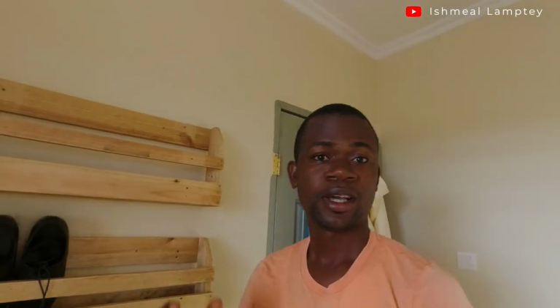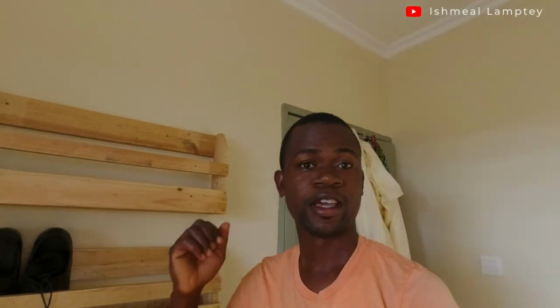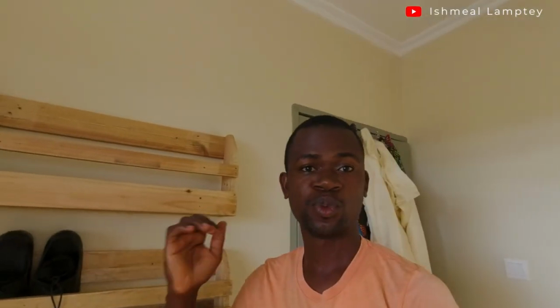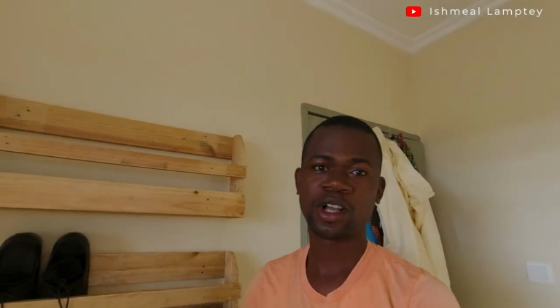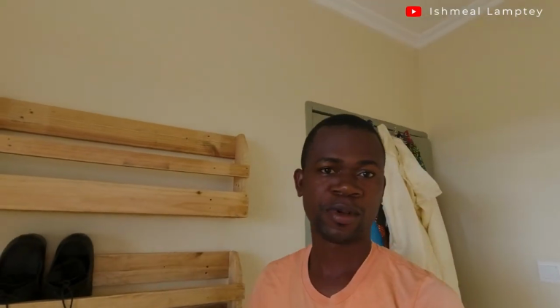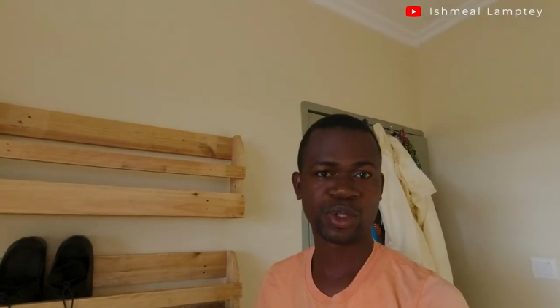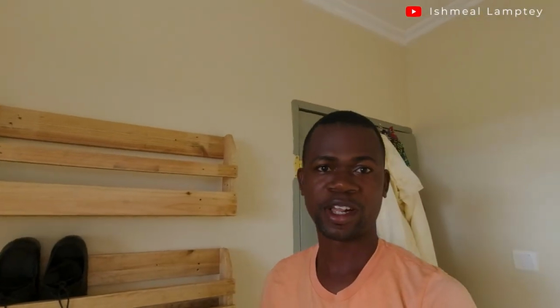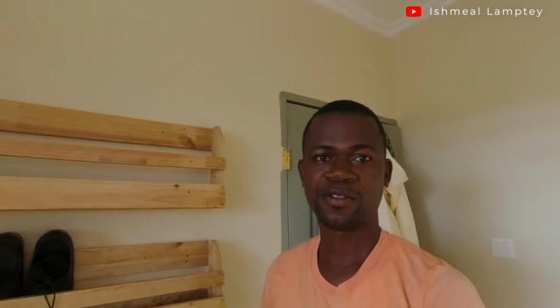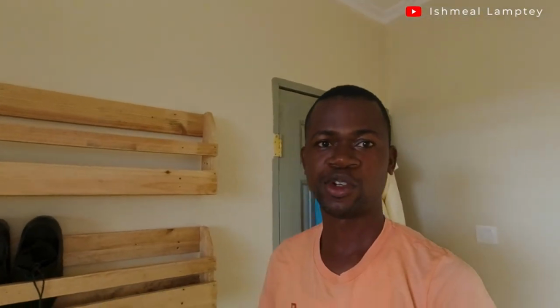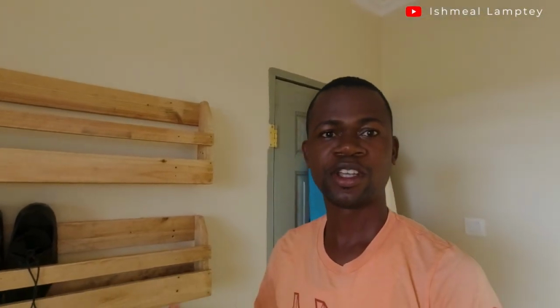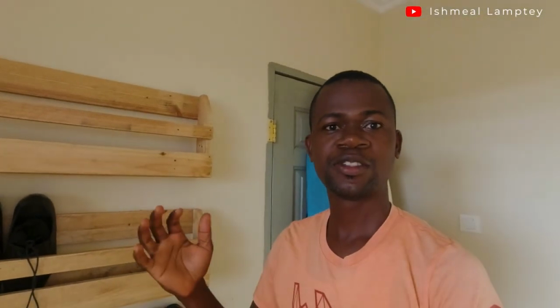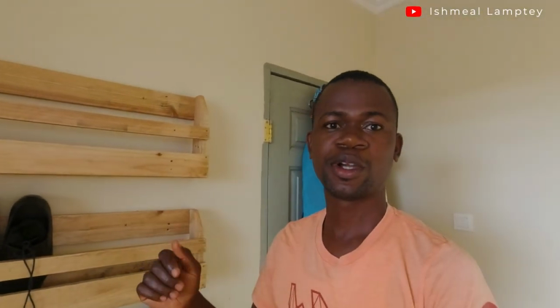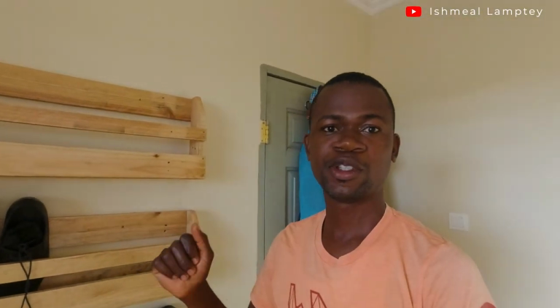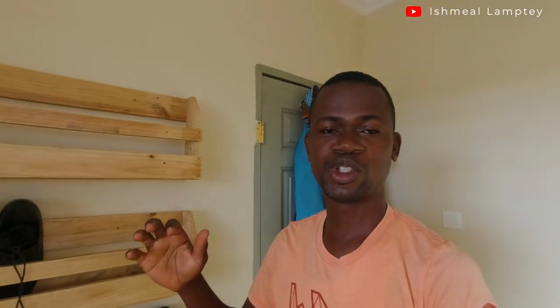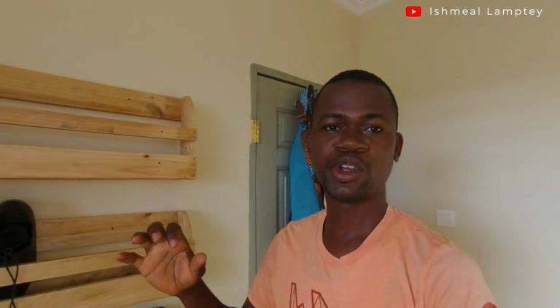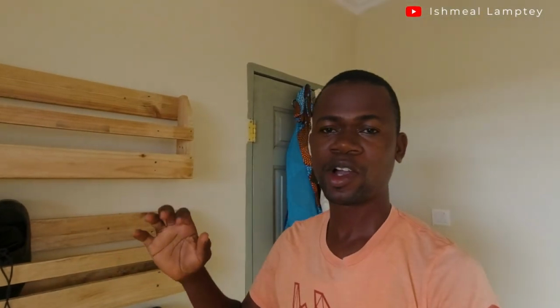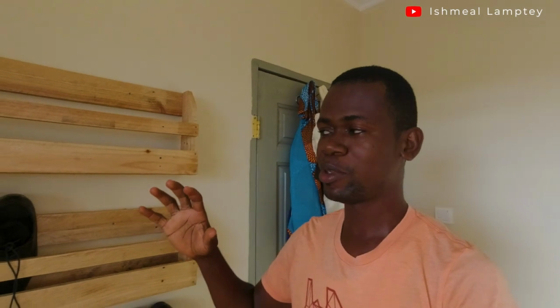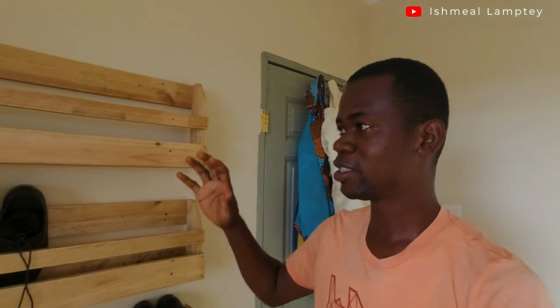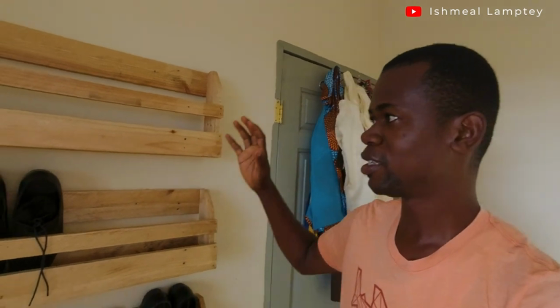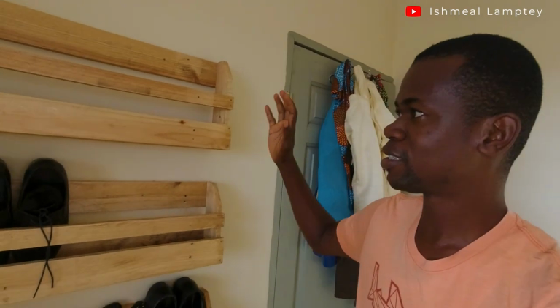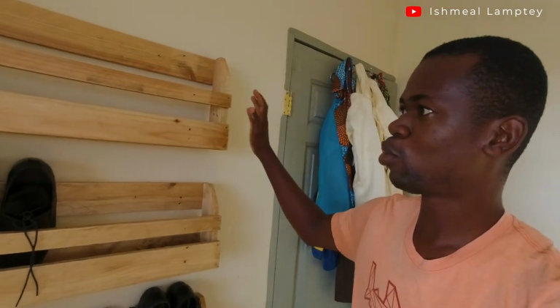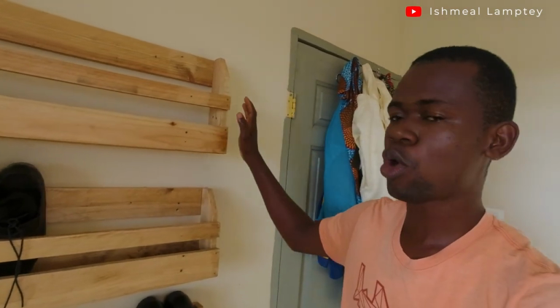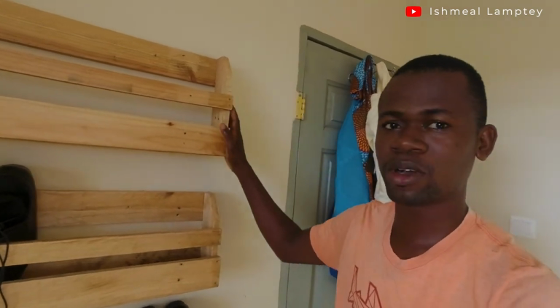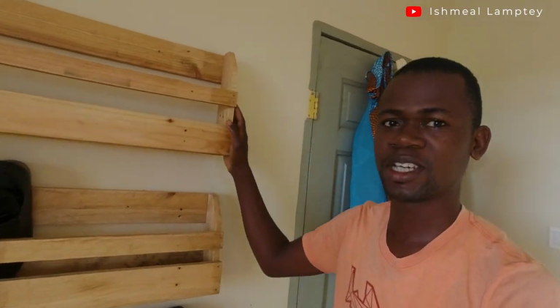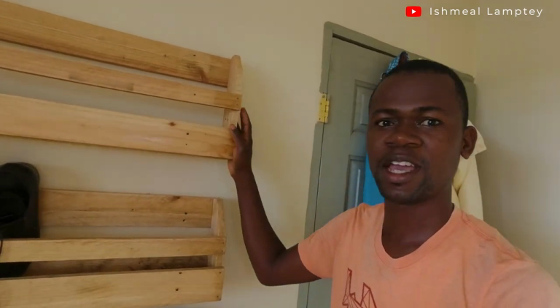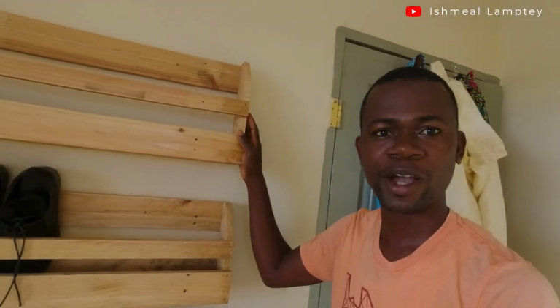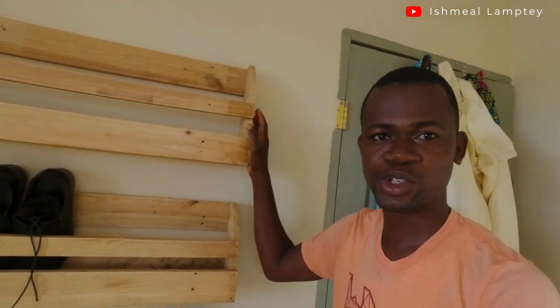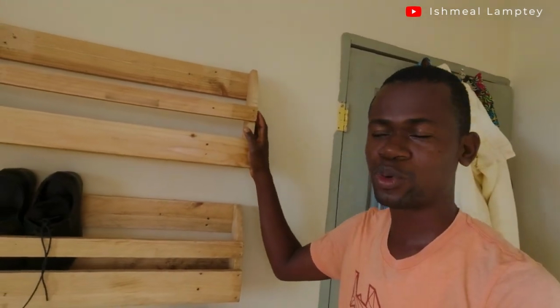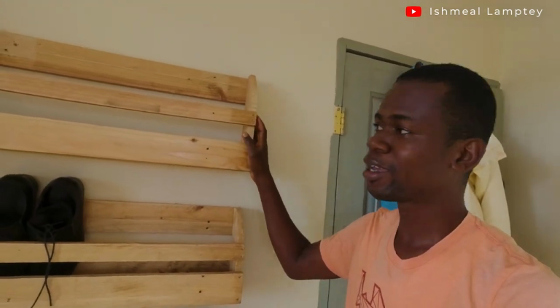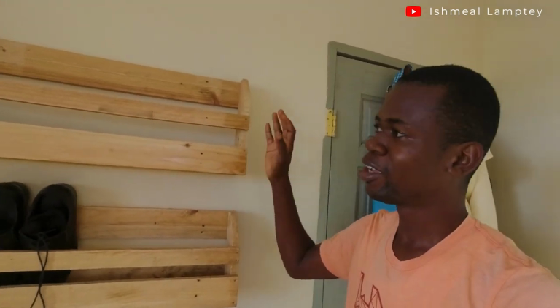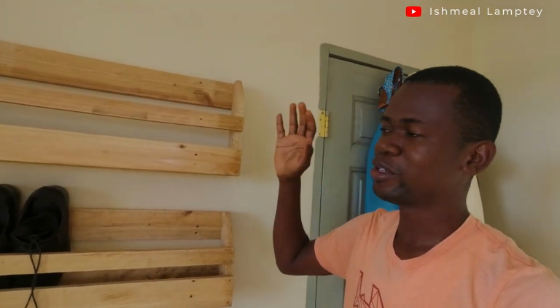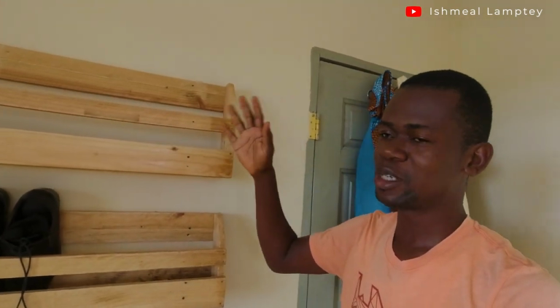Hi there, welcome back to another video. In this video I'm going to show you how I built this simple wall-mounted DIY shoe rack.